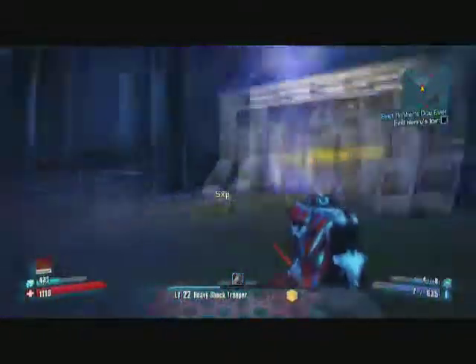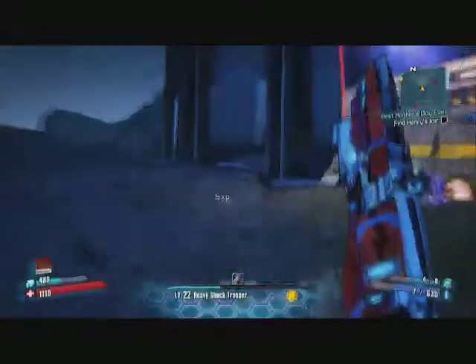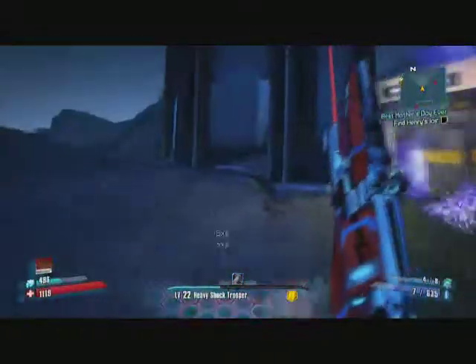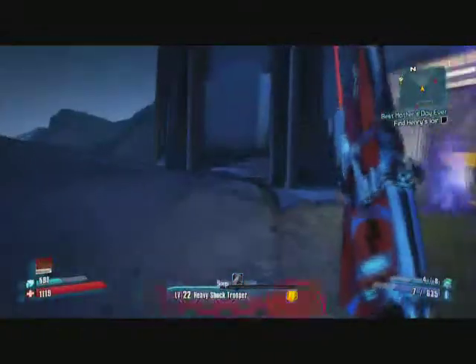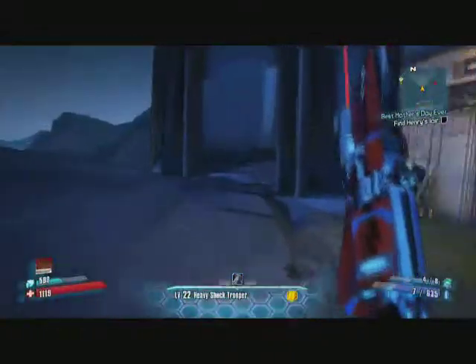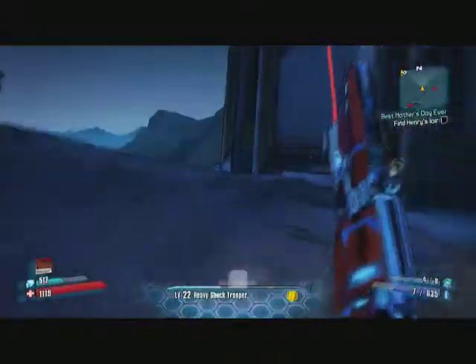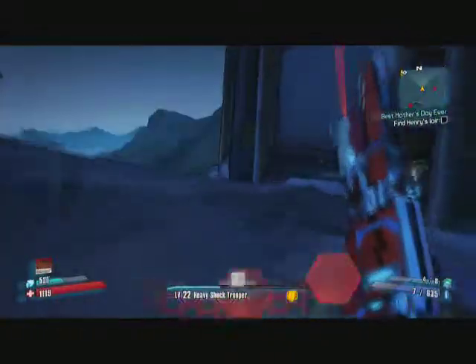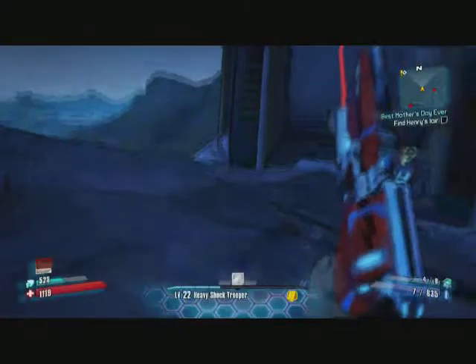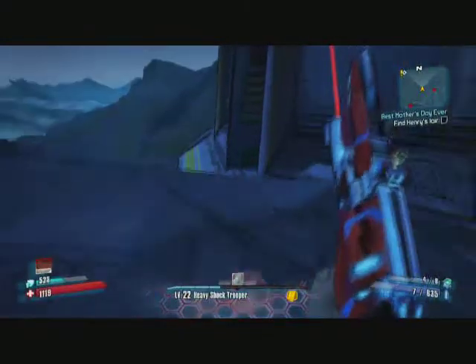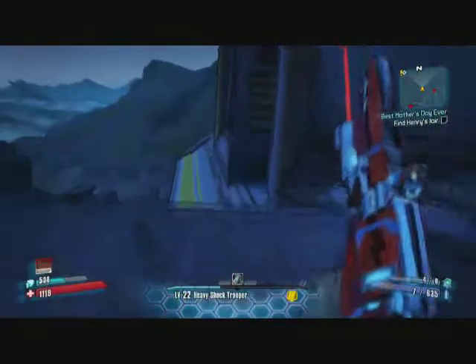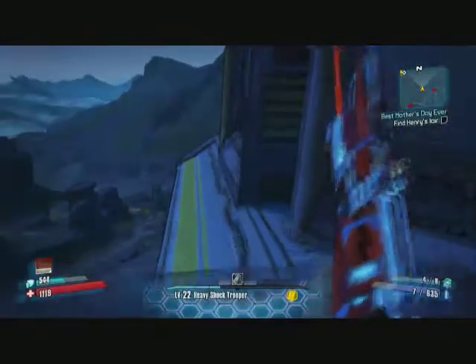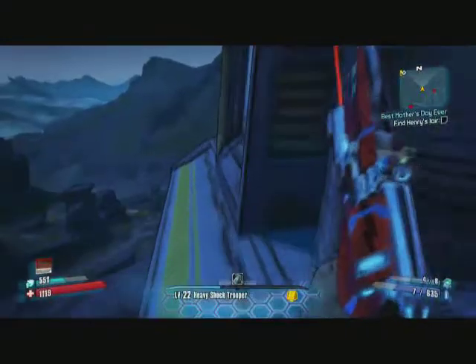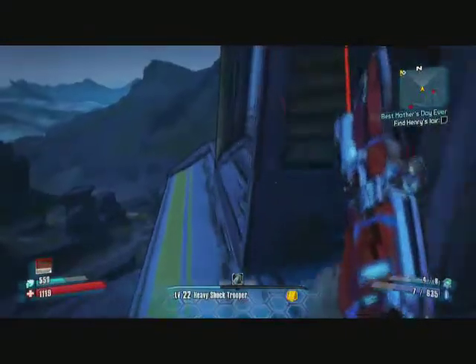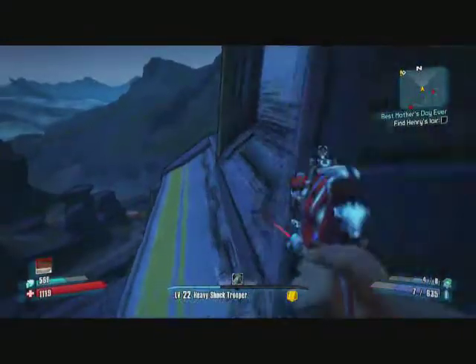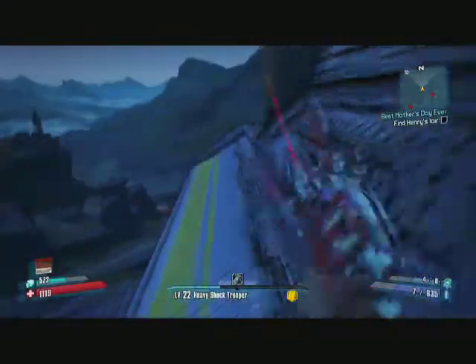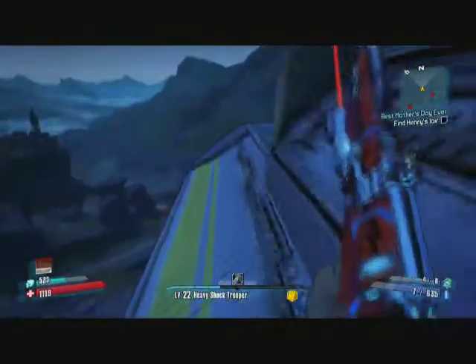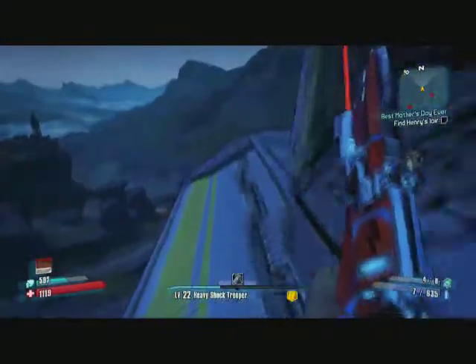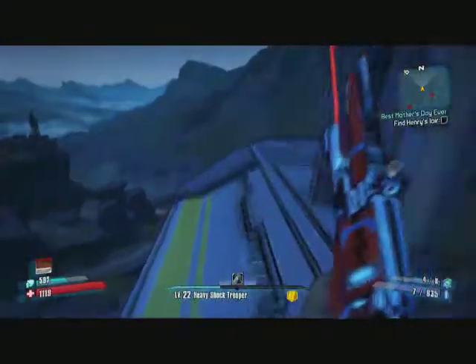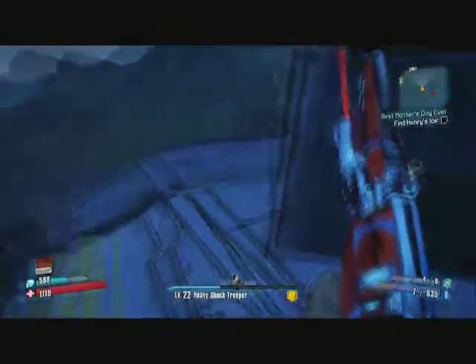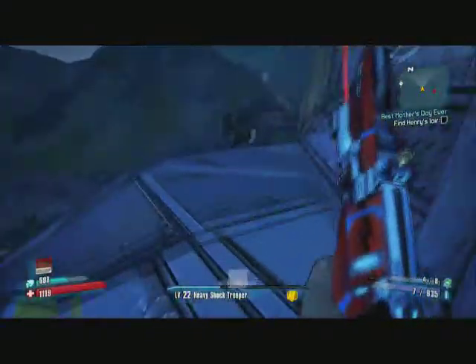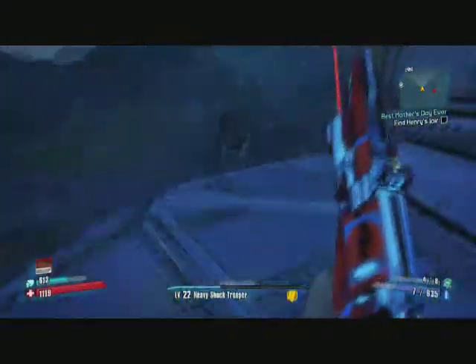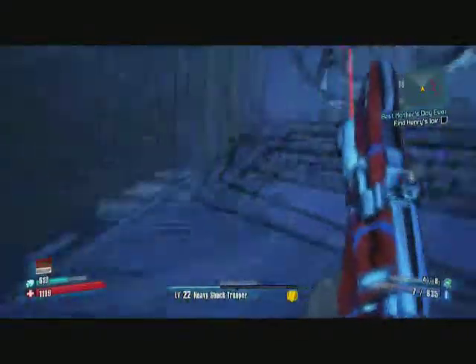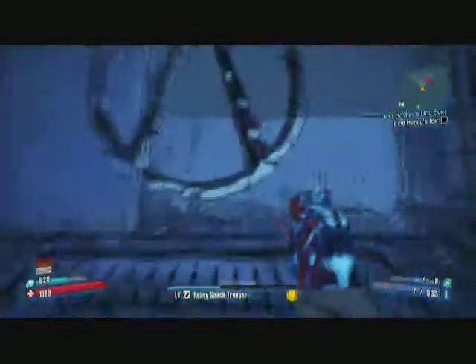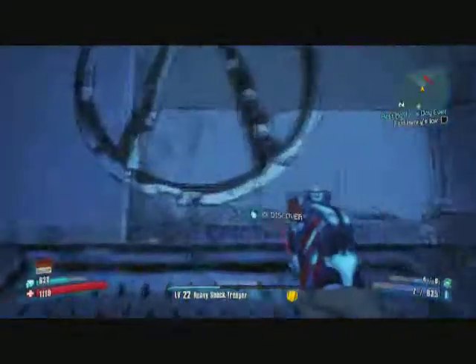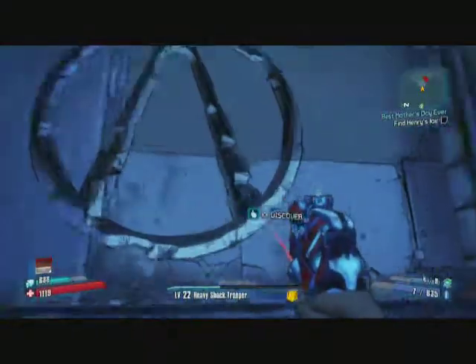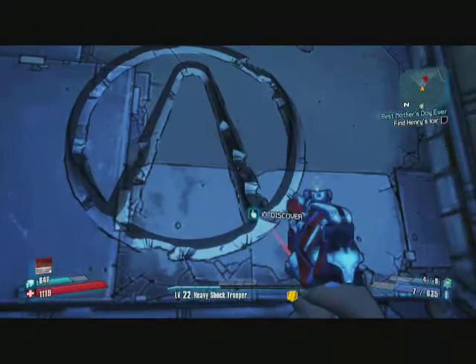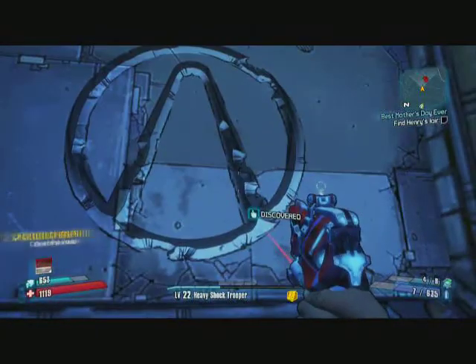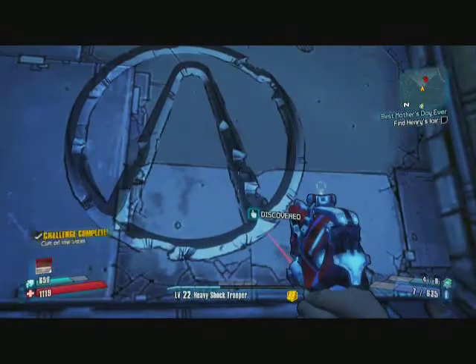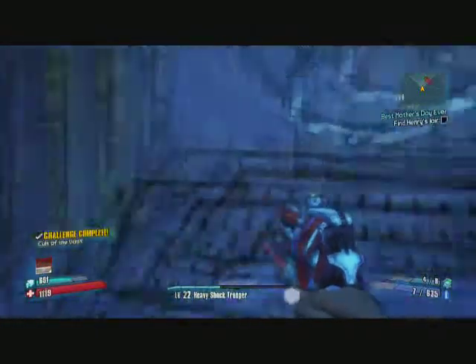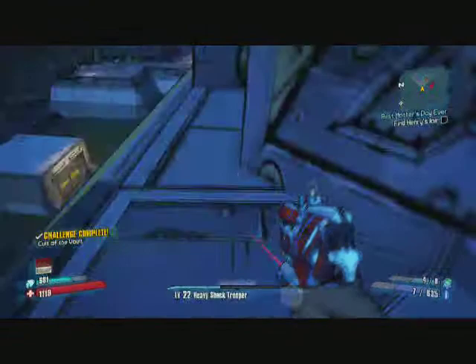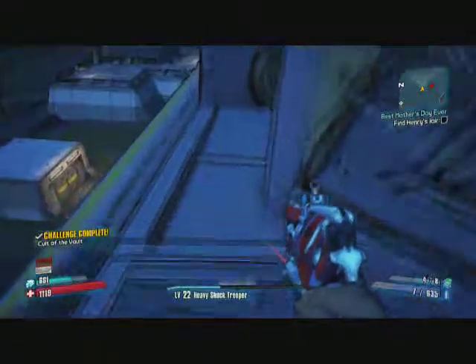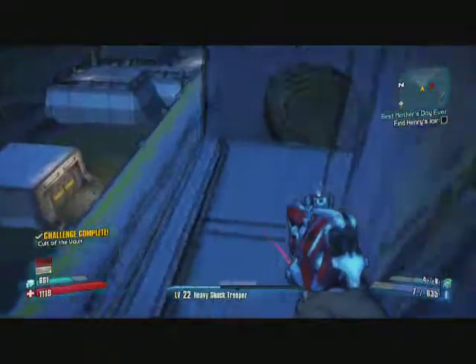So as you're going towards the bridge, you'll see this little tower to your left. You walk around the outside of it and you get to the corner — the Vault Symbol's right there.